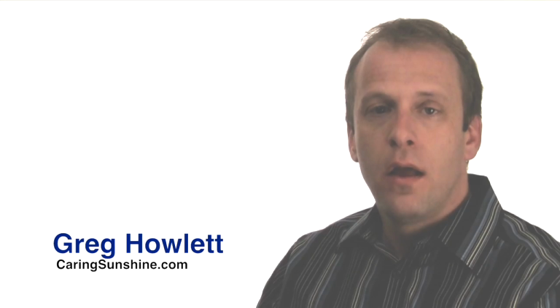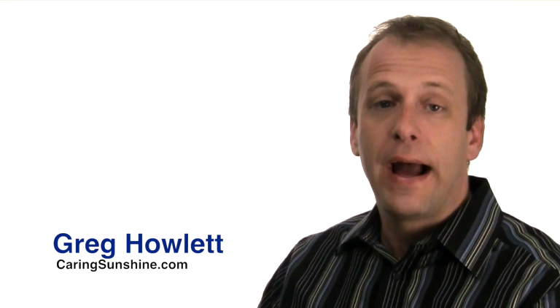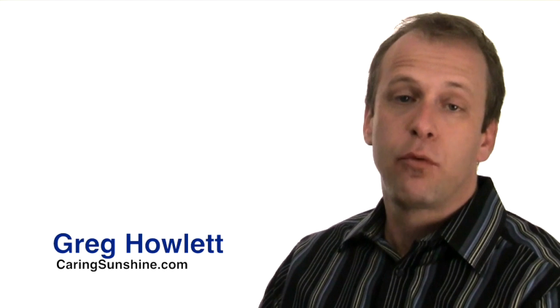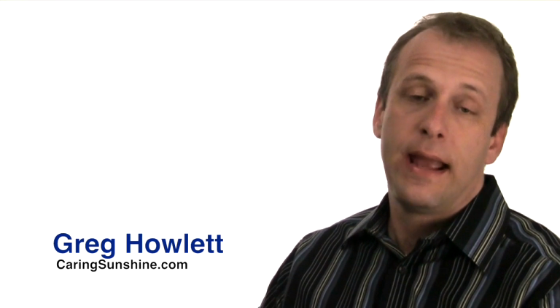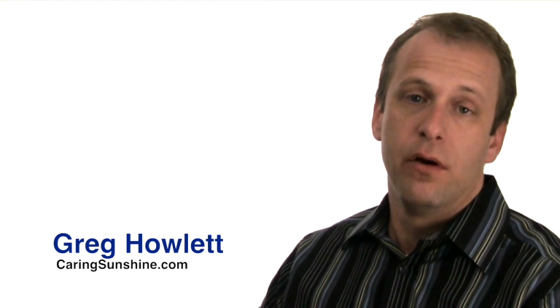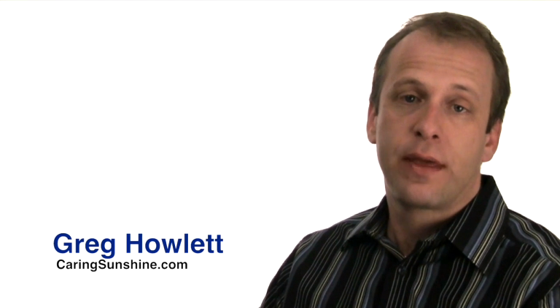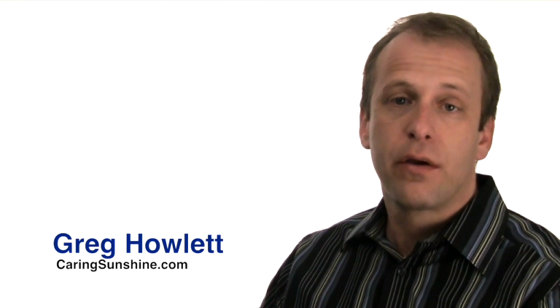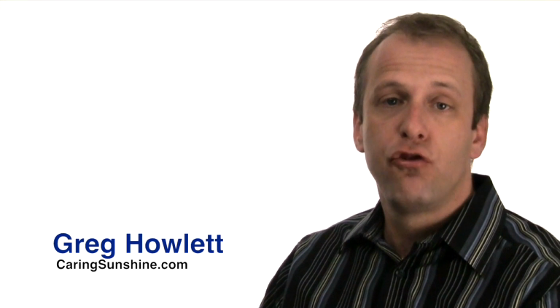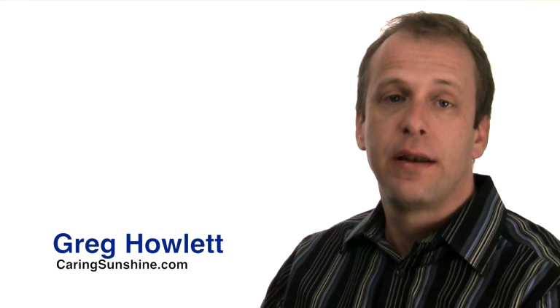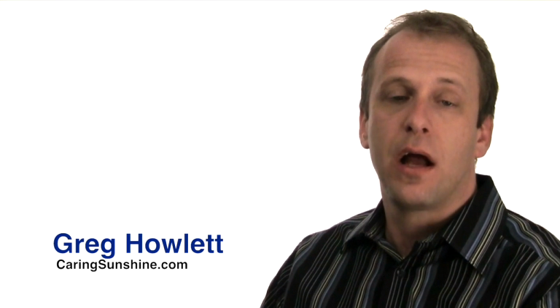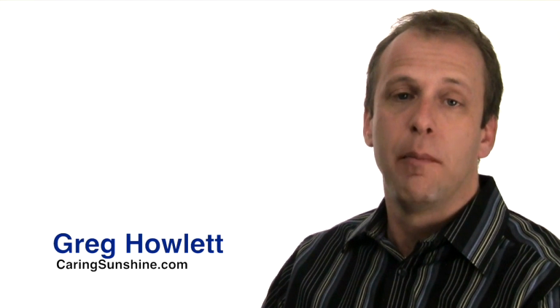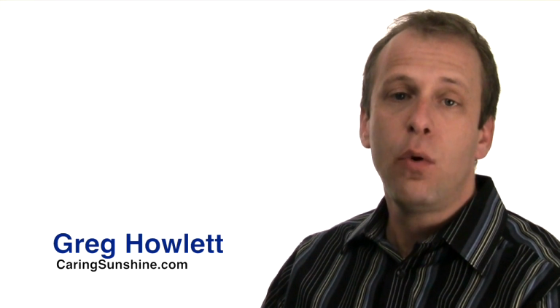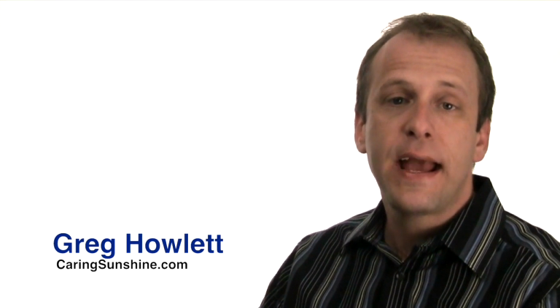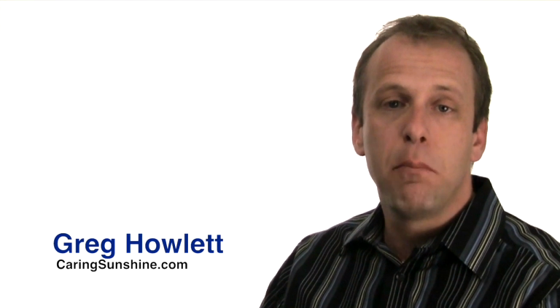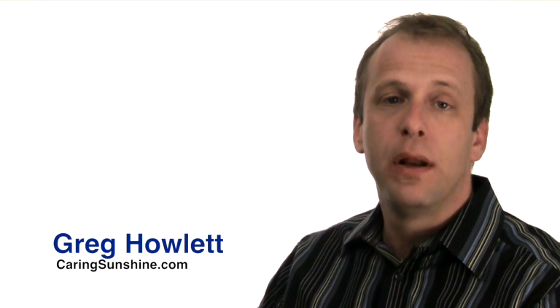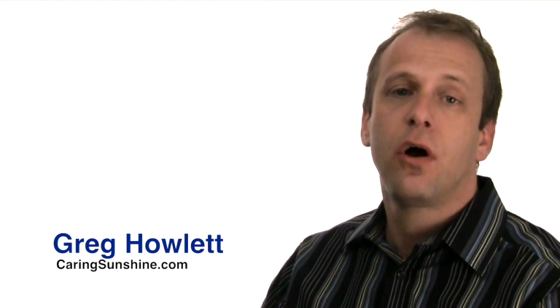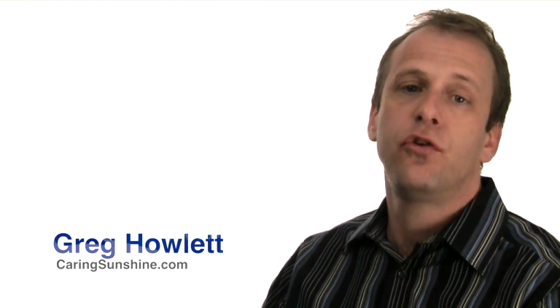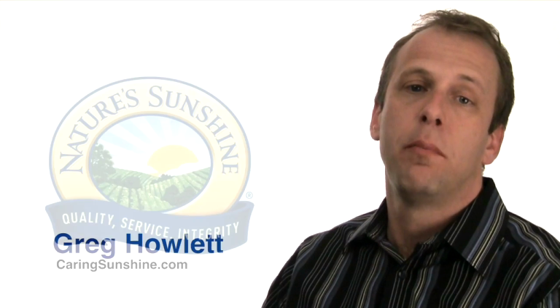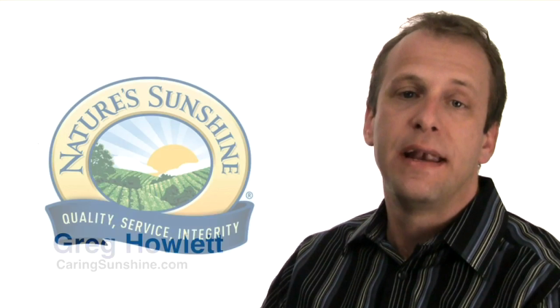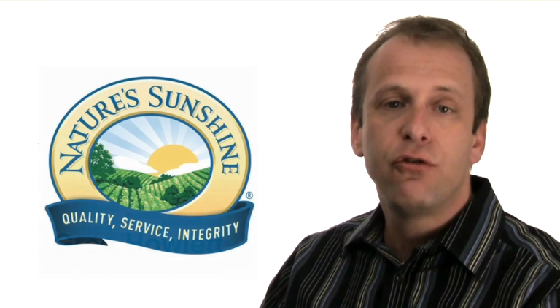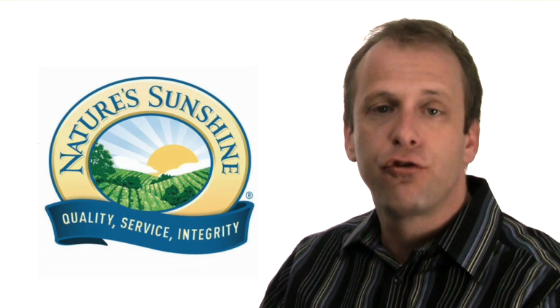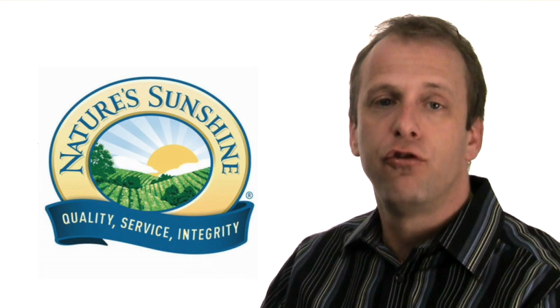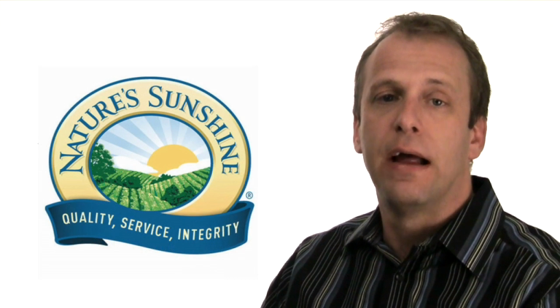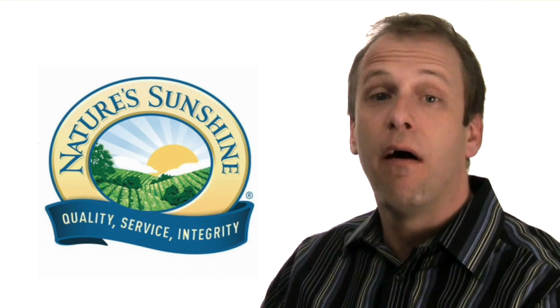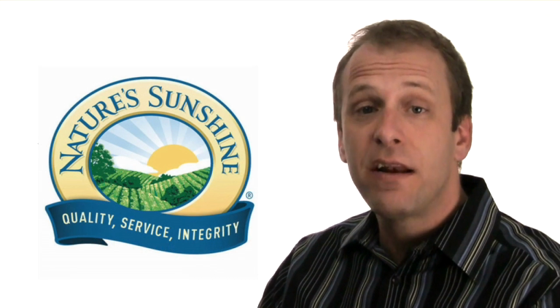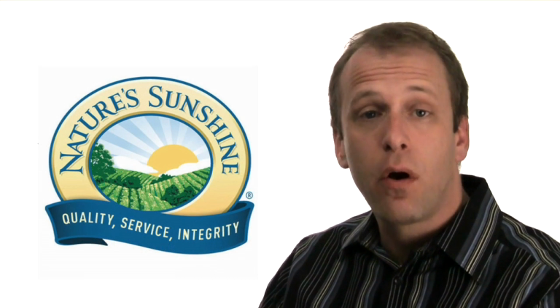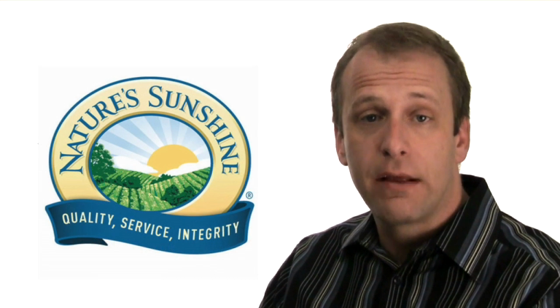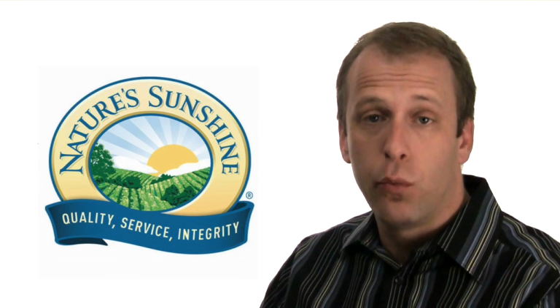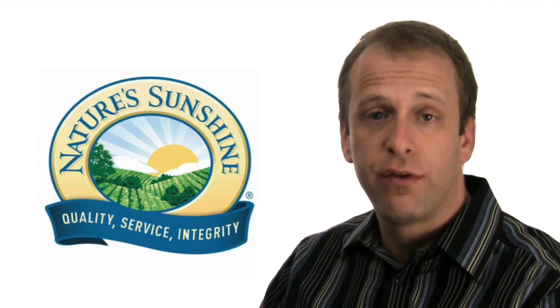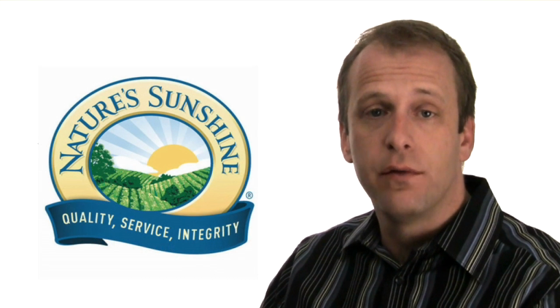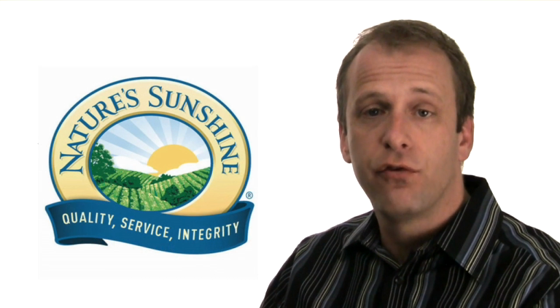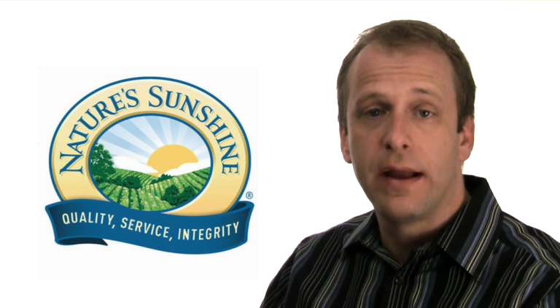Hi, I'm Greg Howlett with CaringSunshine.com, and I want to take a moment and talk to you about Nature Sunshine, the line of products that we sell on this site.